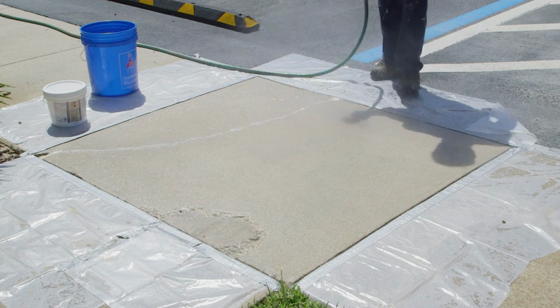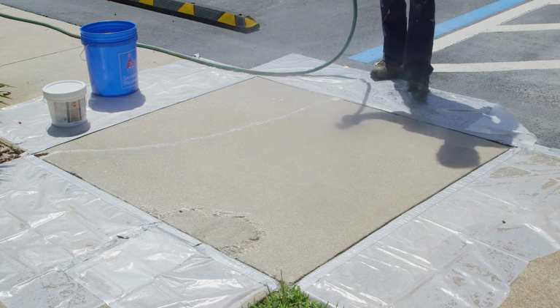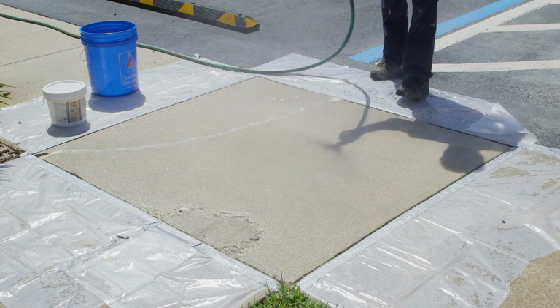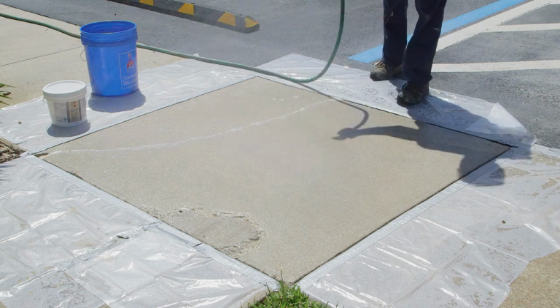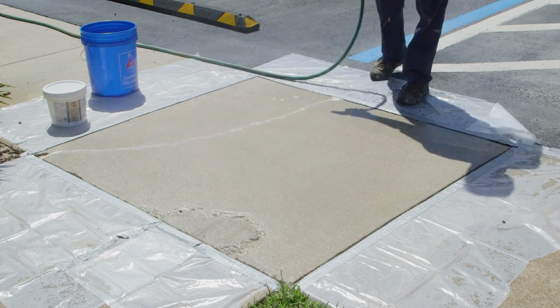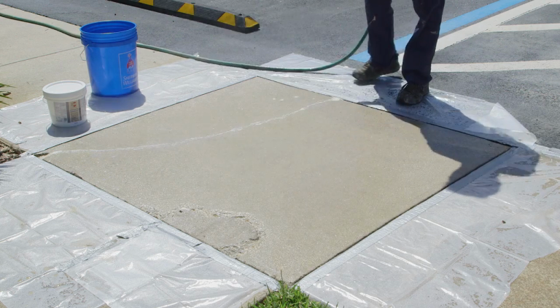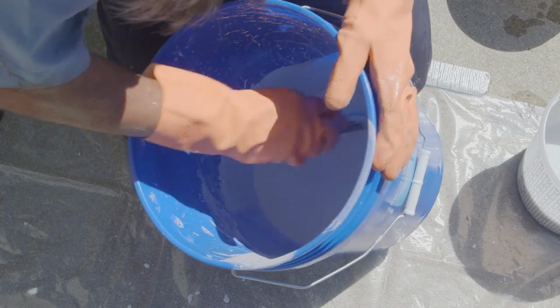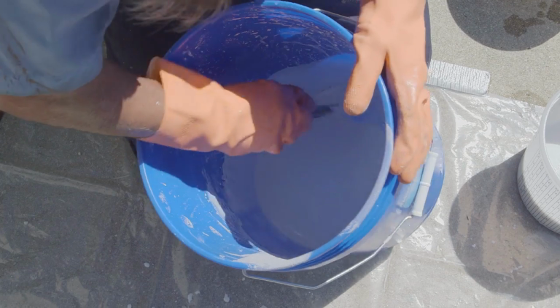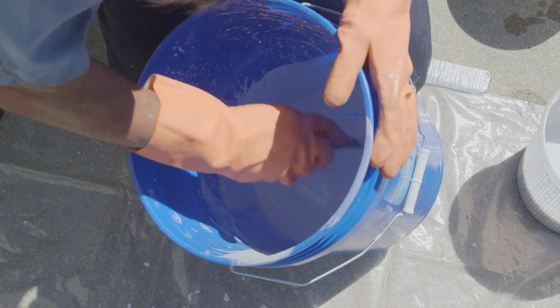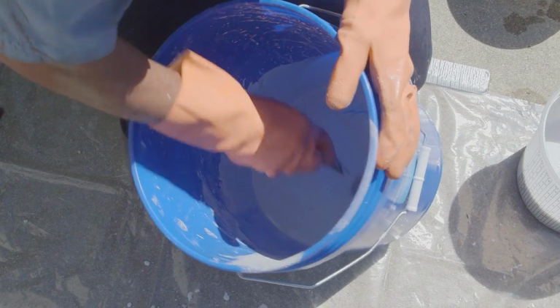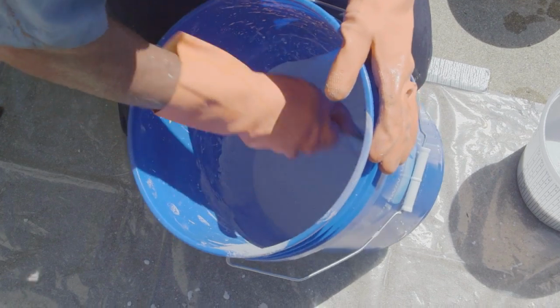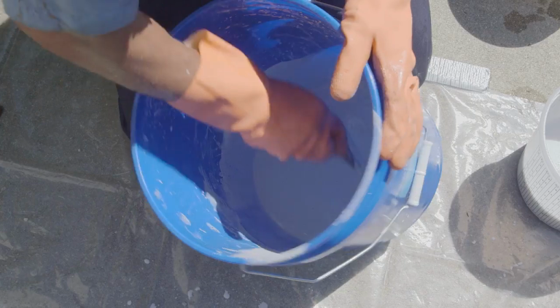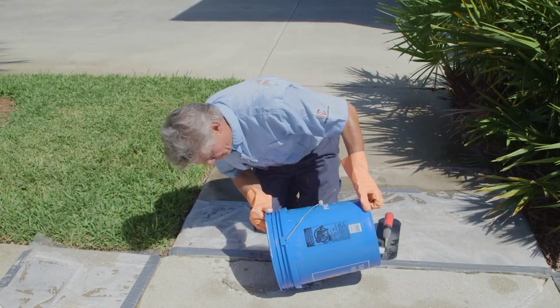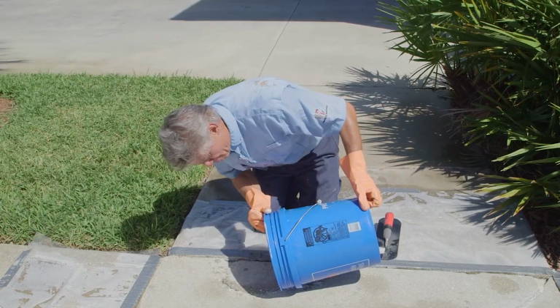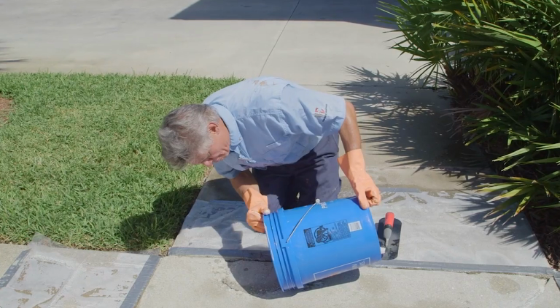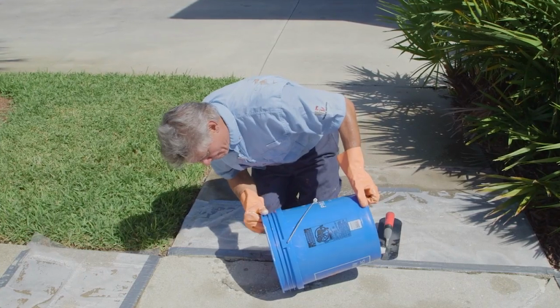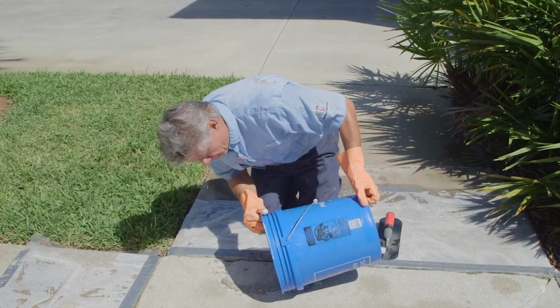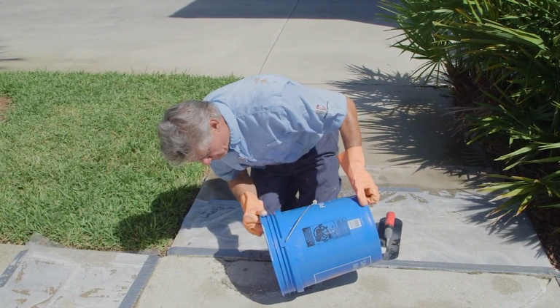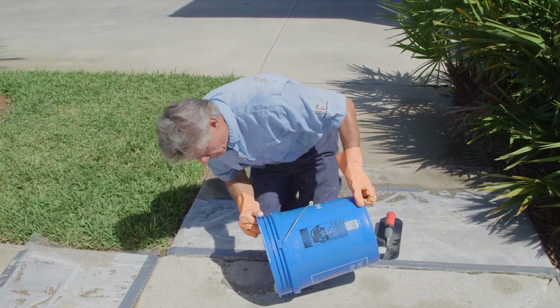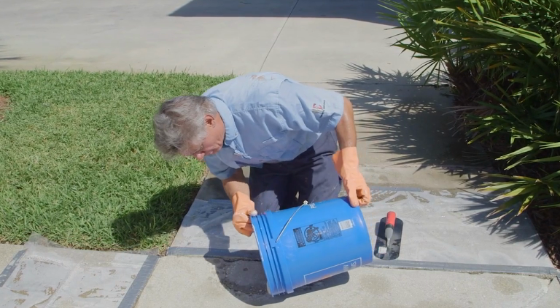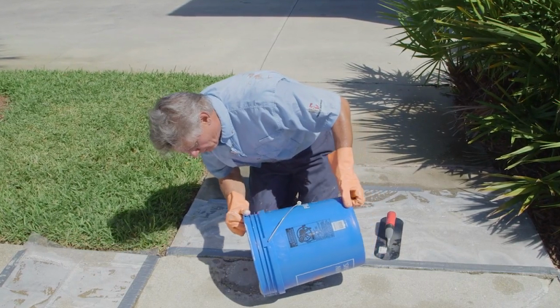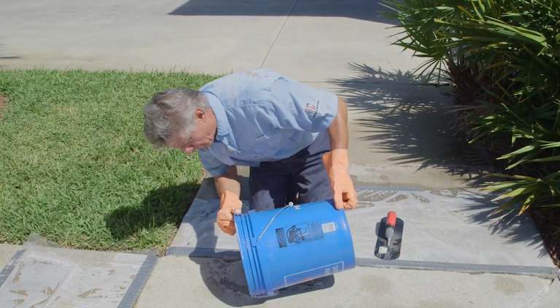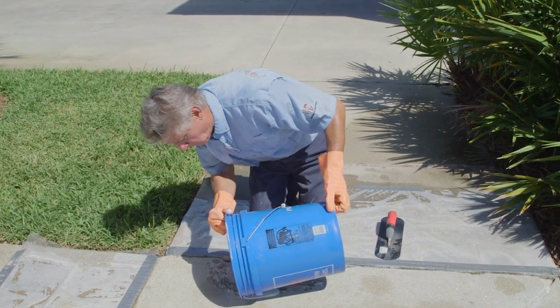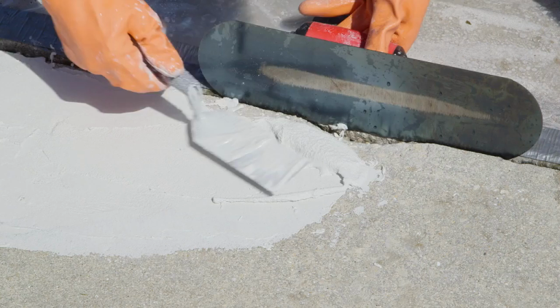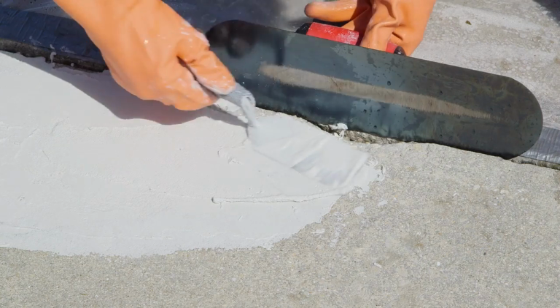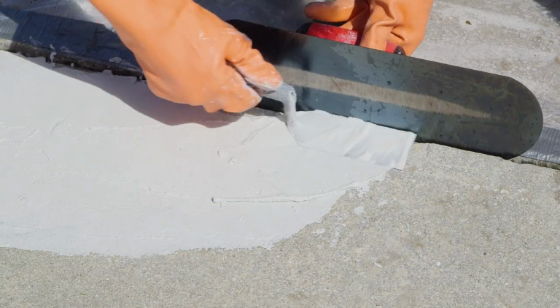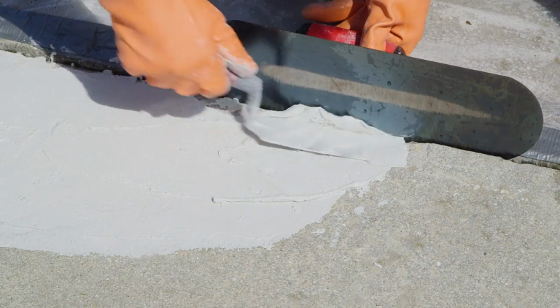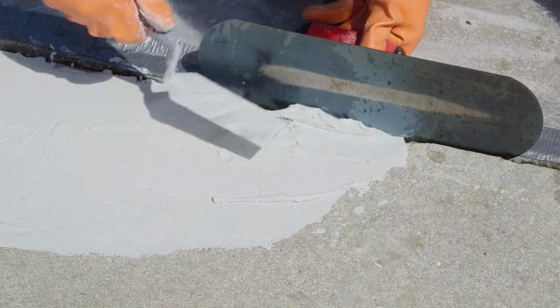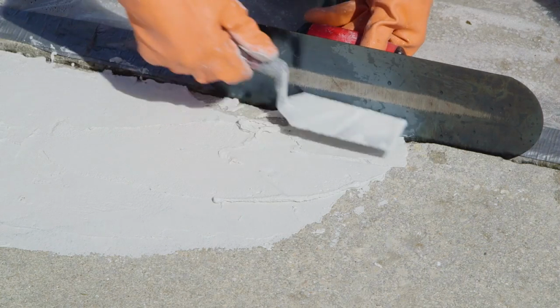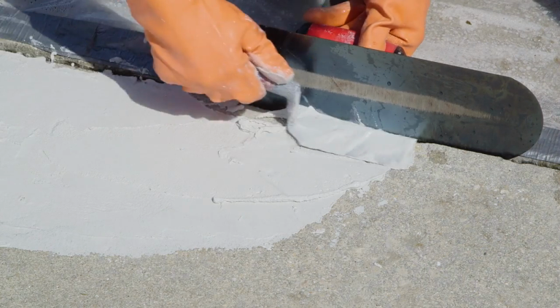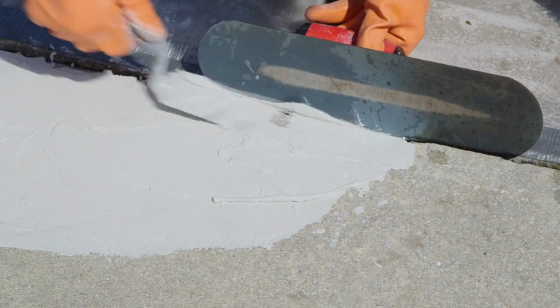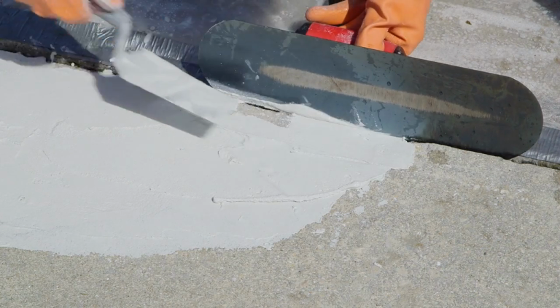Repairs are quick and easy with H&C Concrete Ready Quick Patch and Repair, so you can deliver a solid, attractive surface in less time.